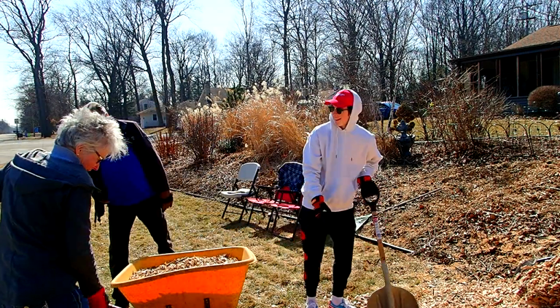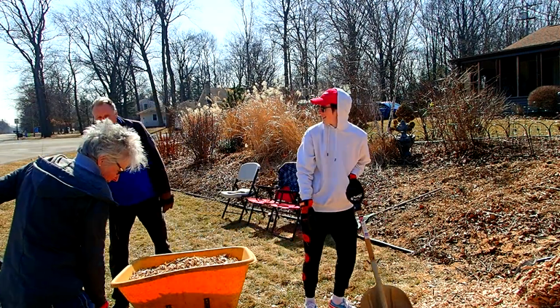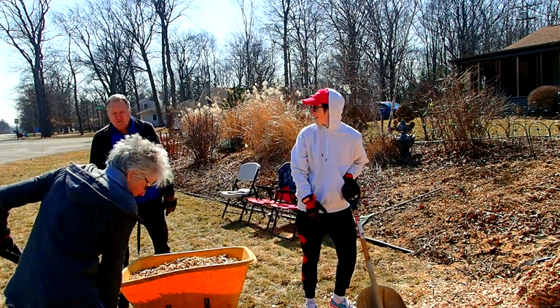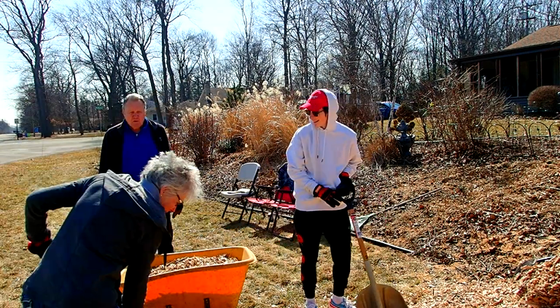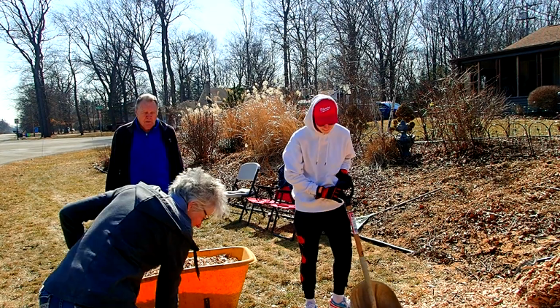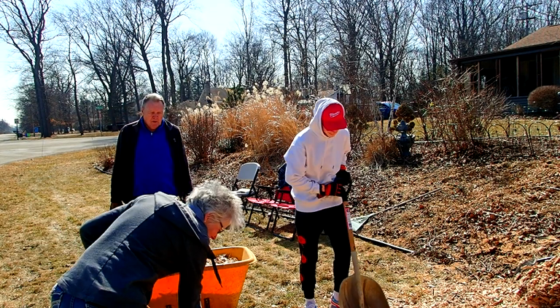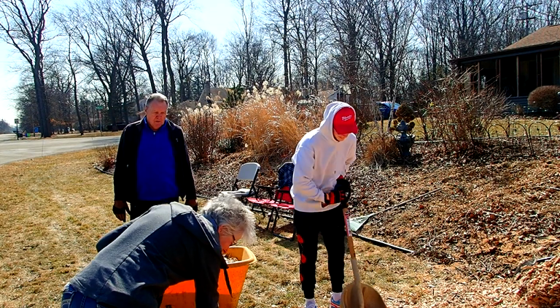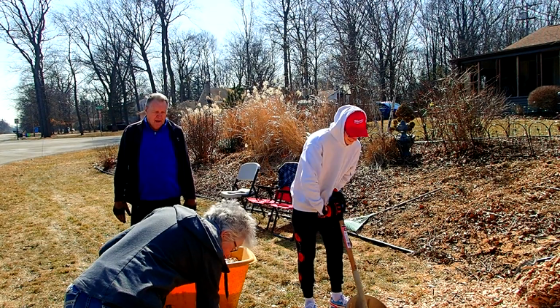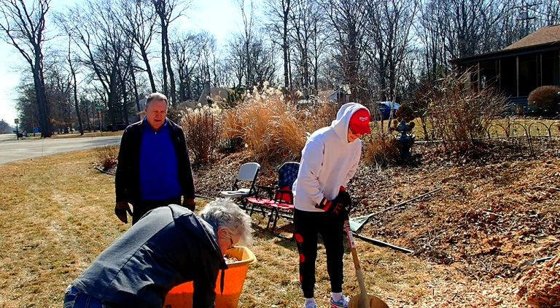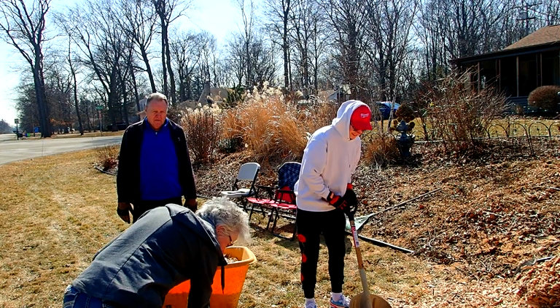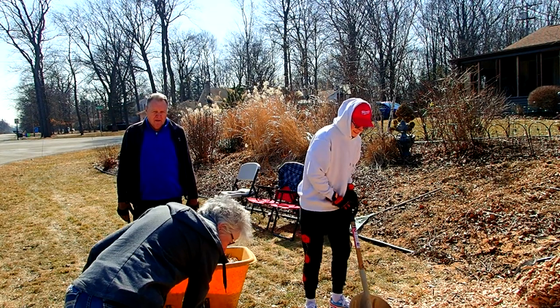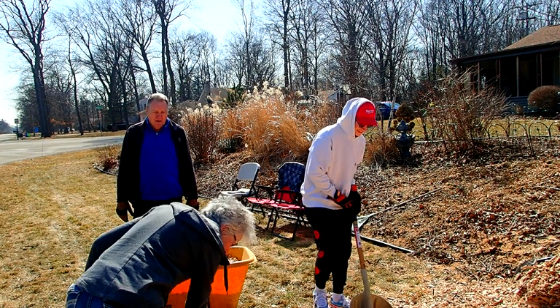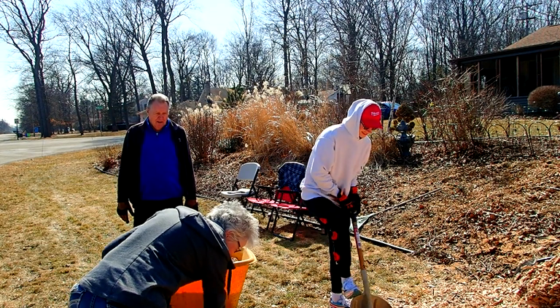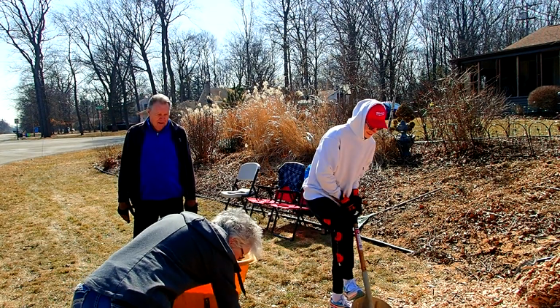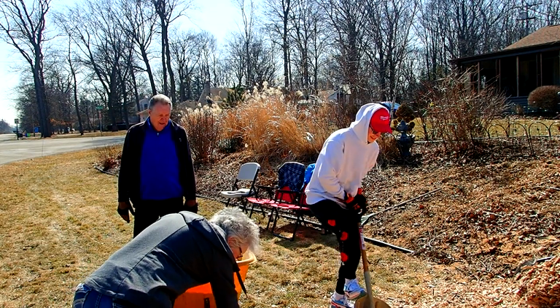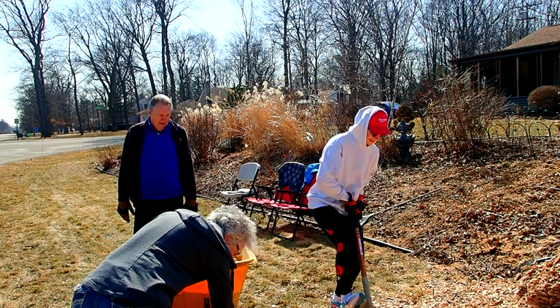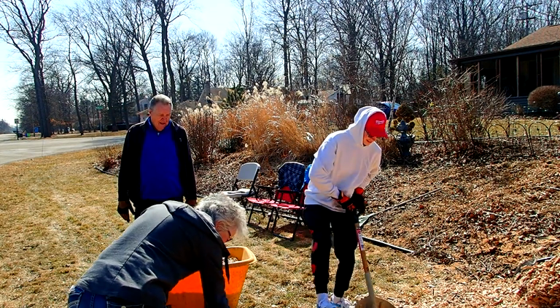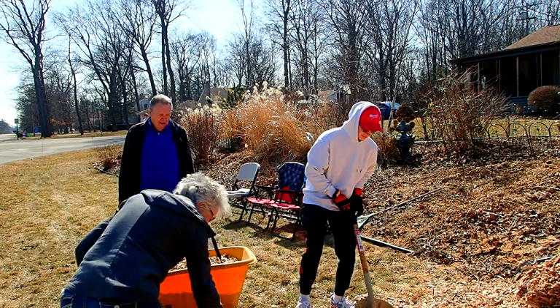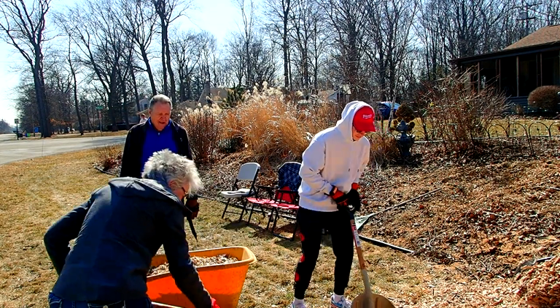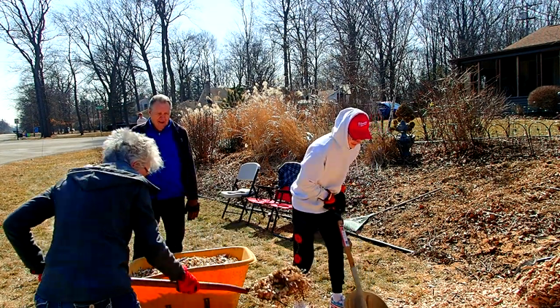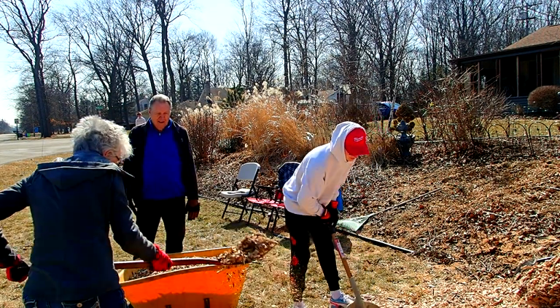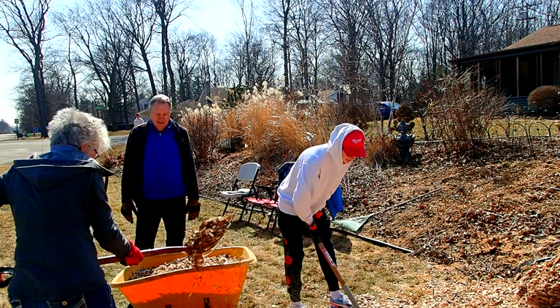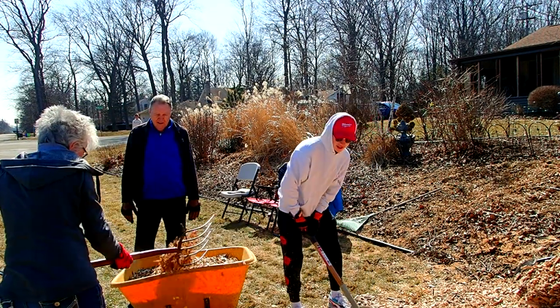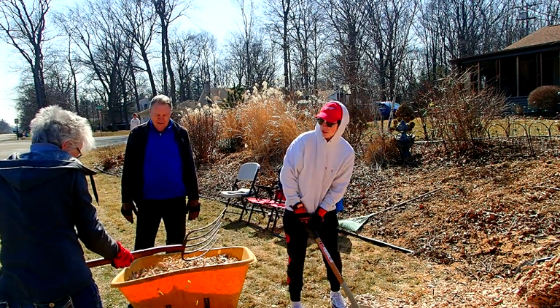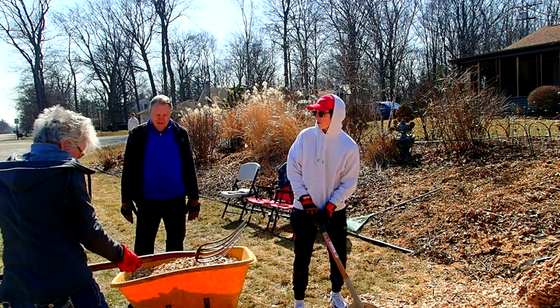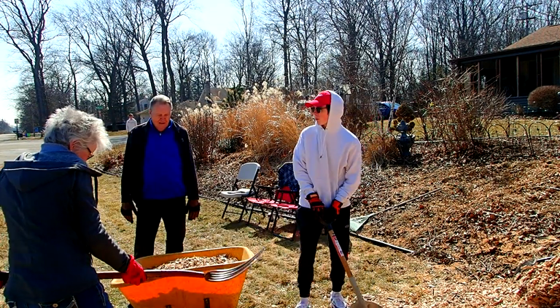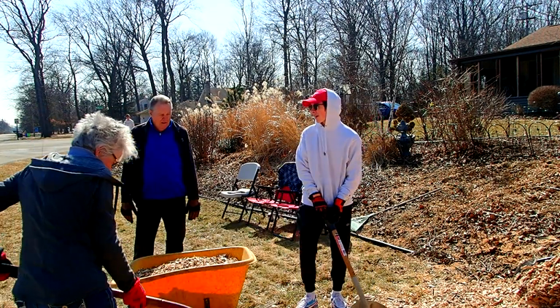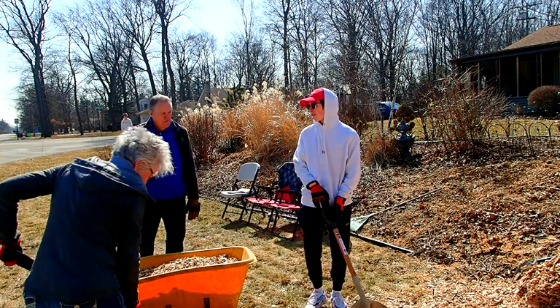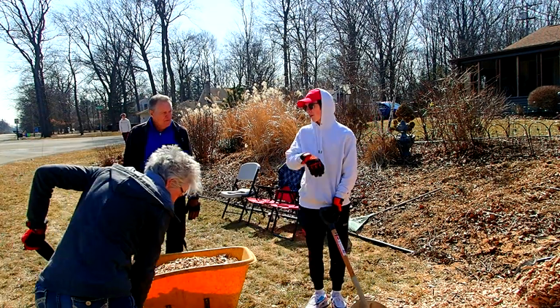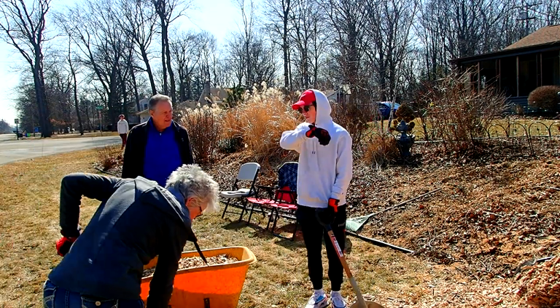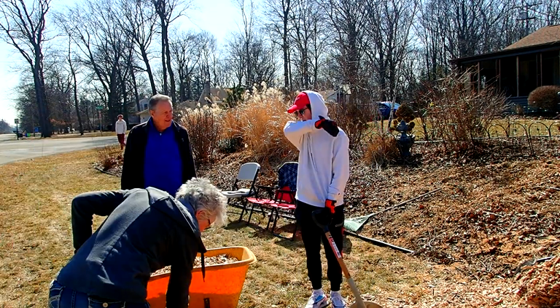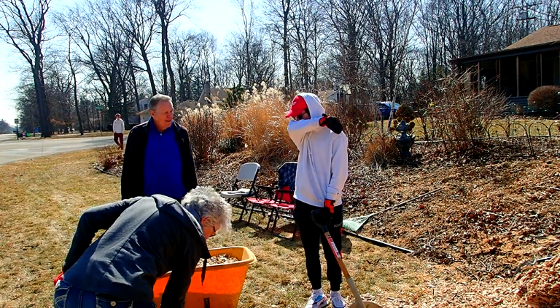This is the last wheelbarrow we have. You guys should have told me — I kind of brought over mine.